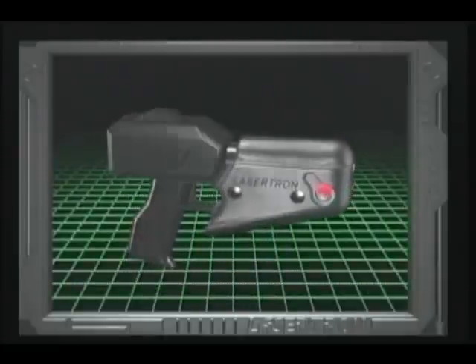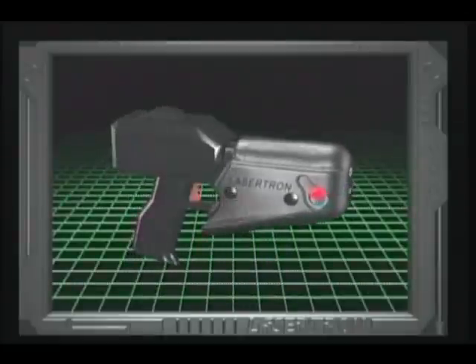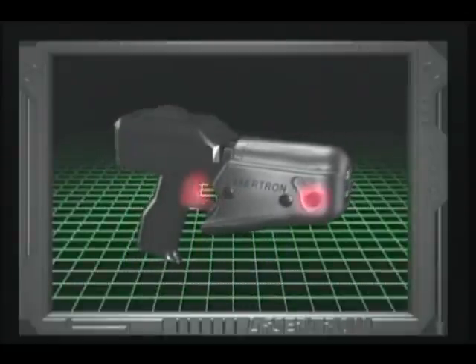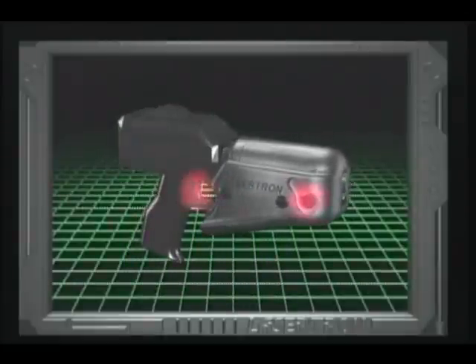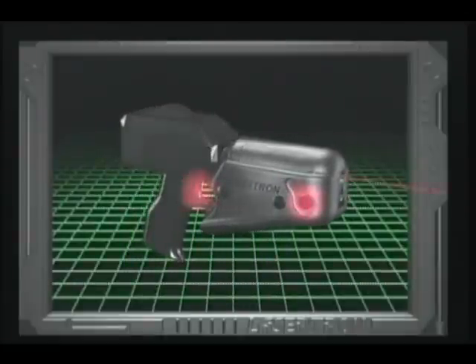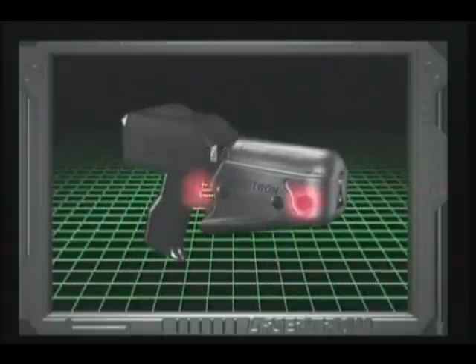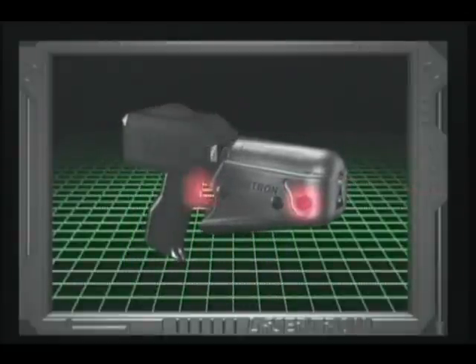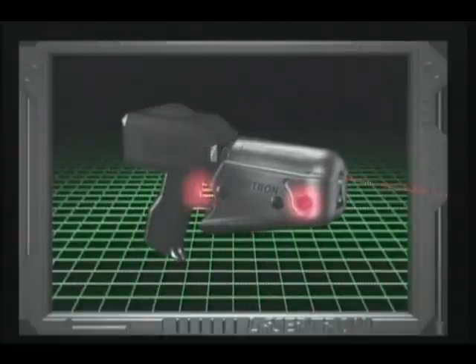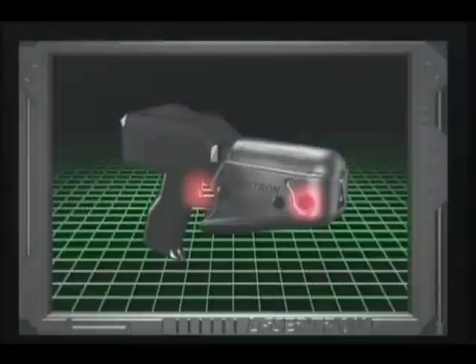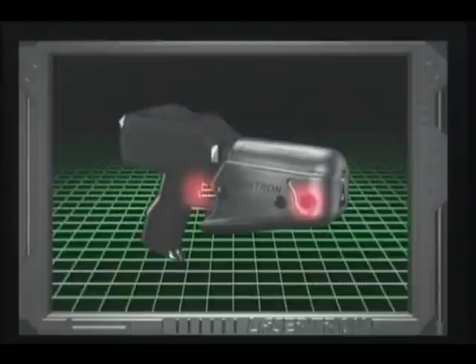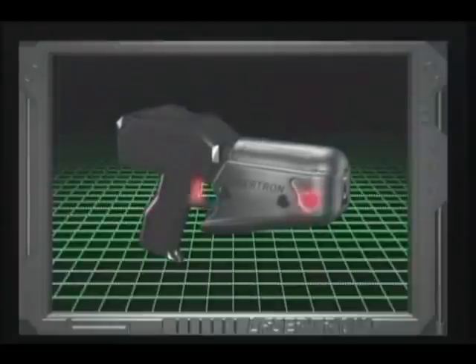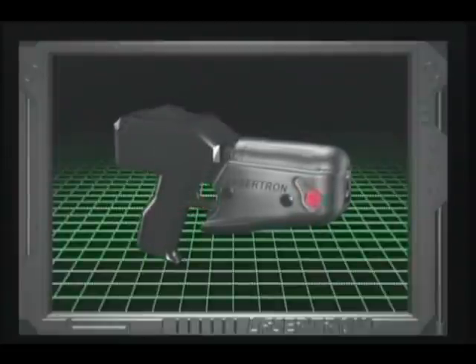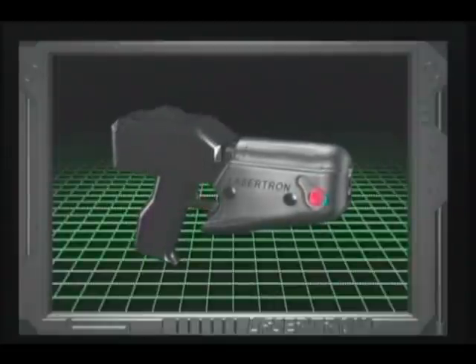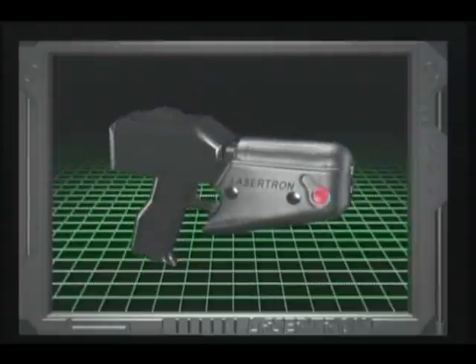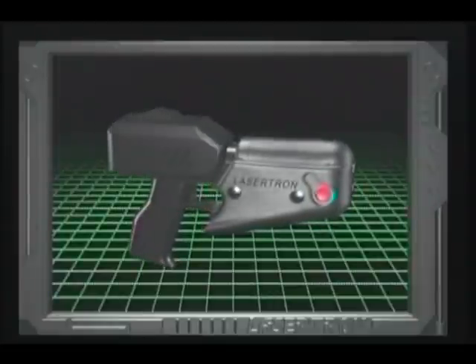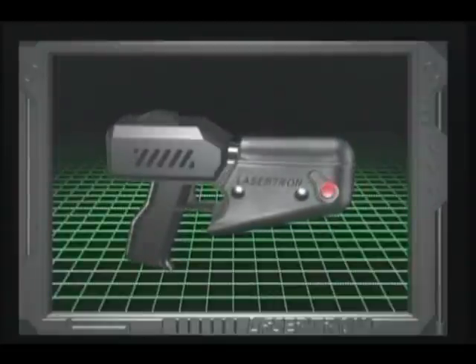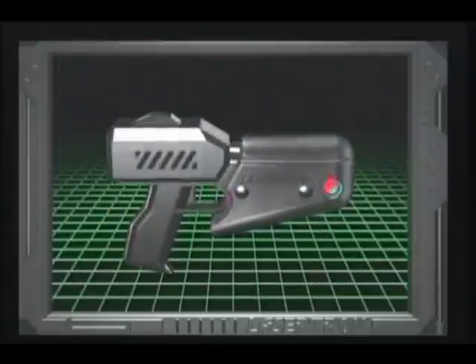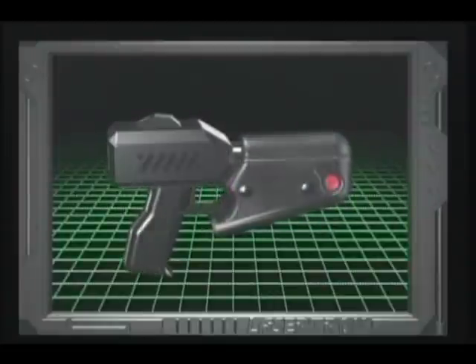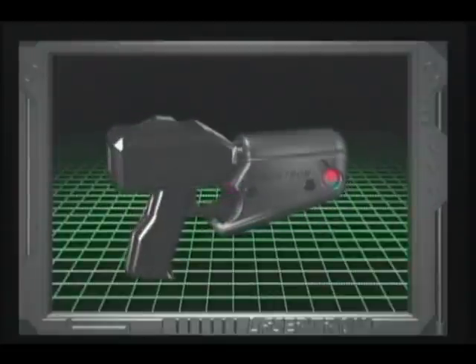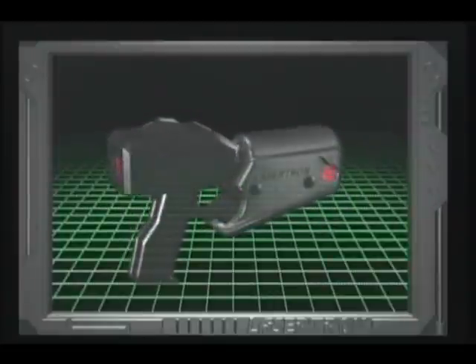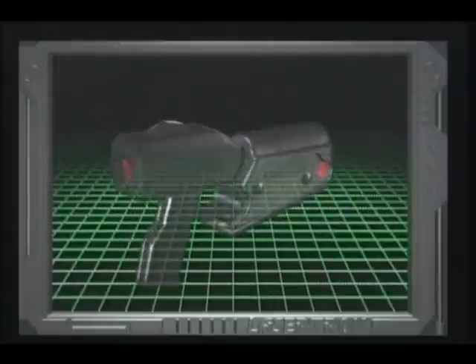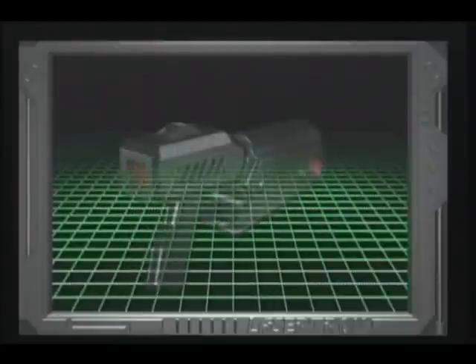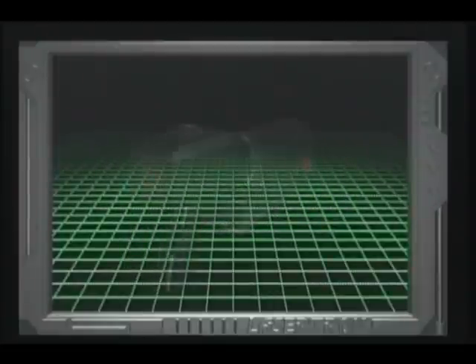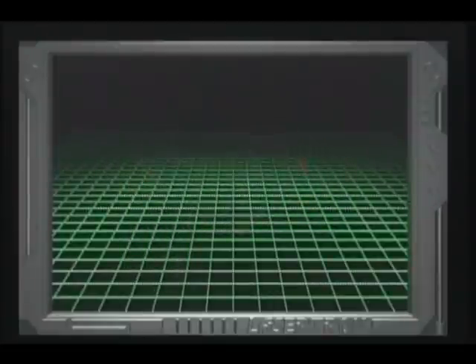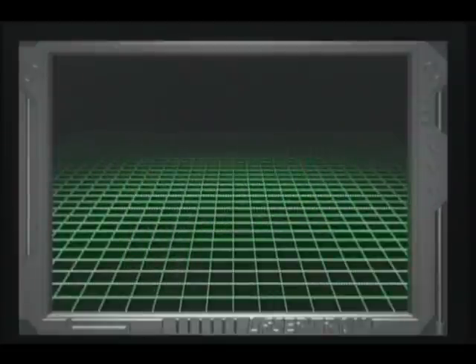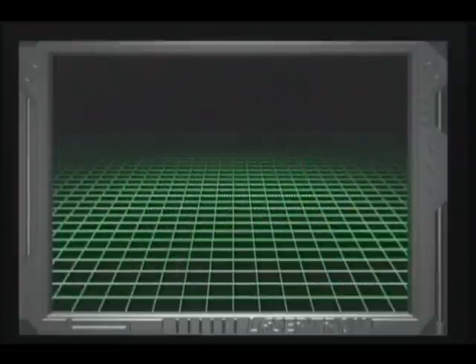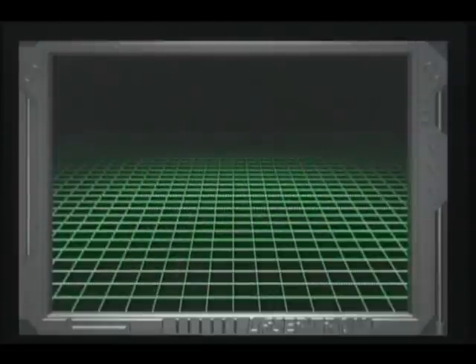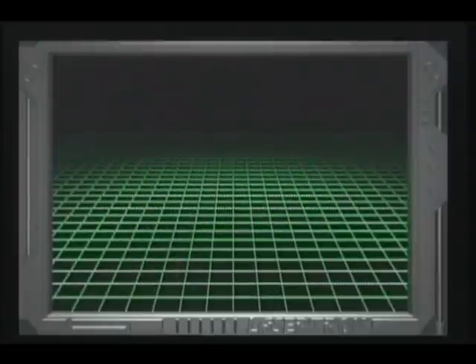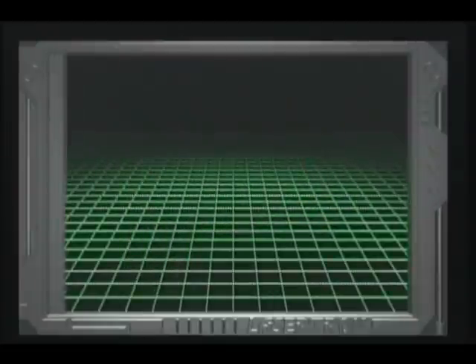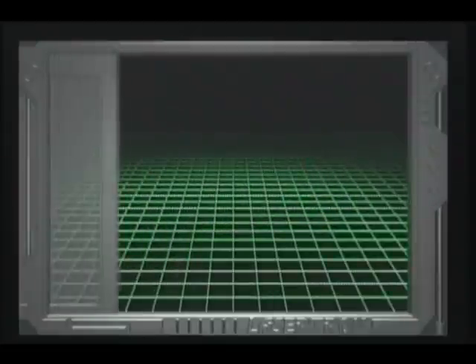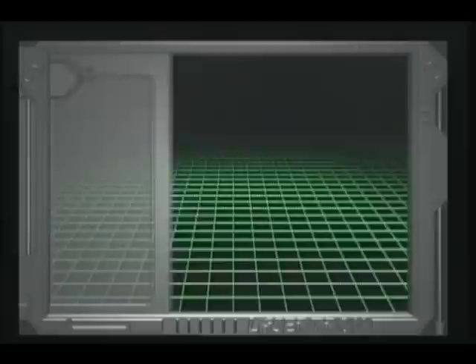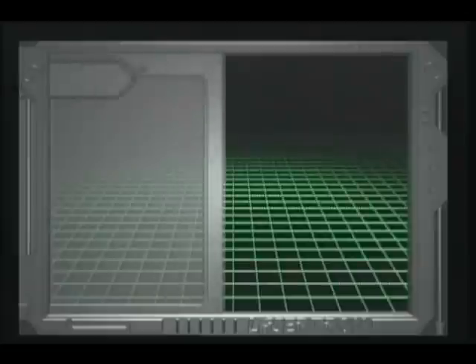Remember, in order to activate your phaser, the first button must be engaged at all times to release a laser blast.